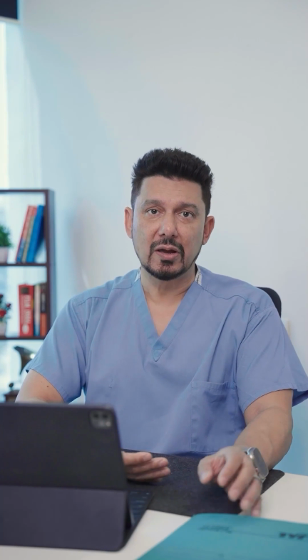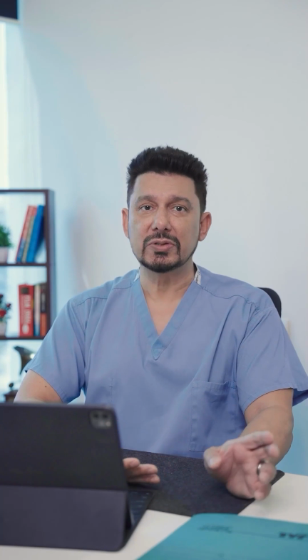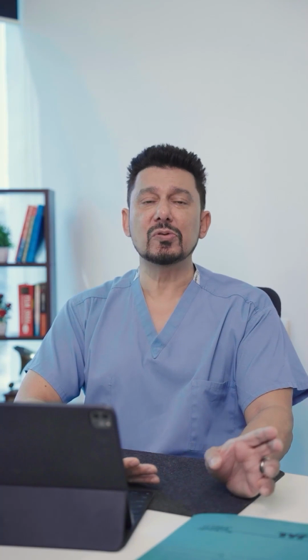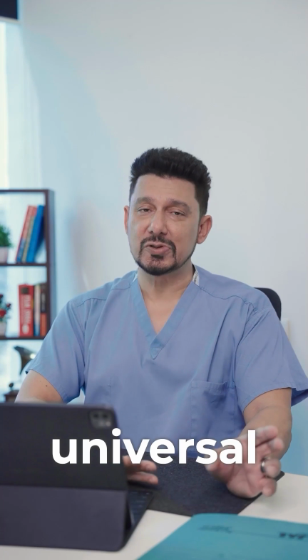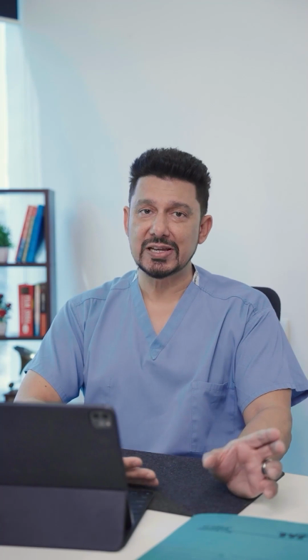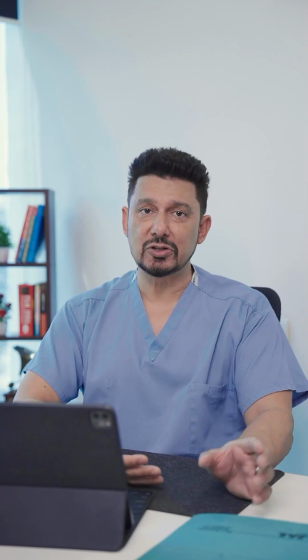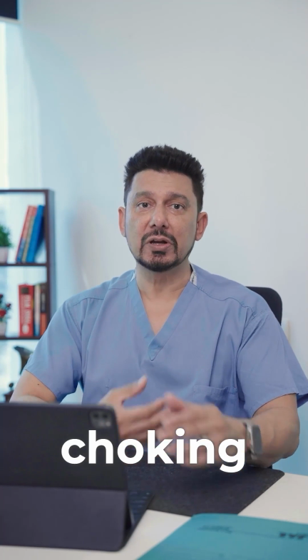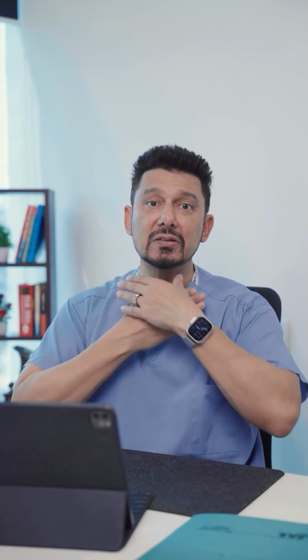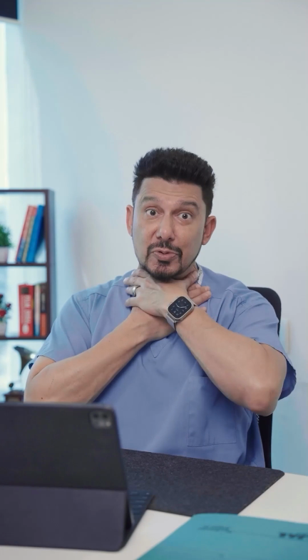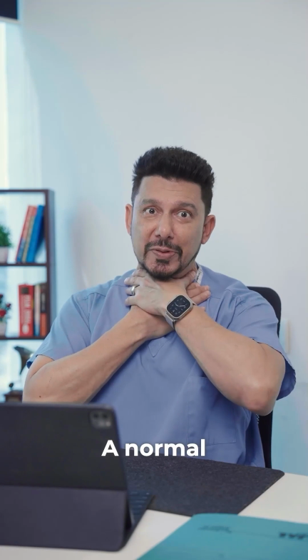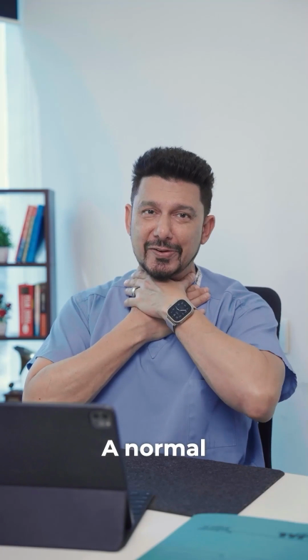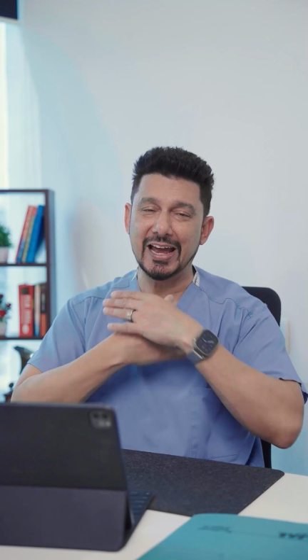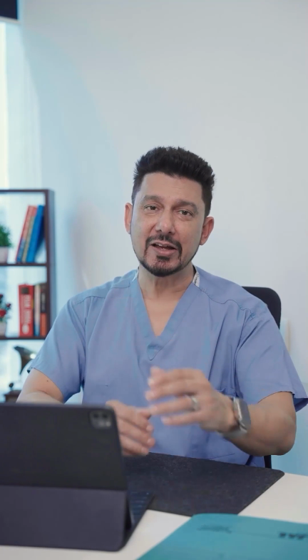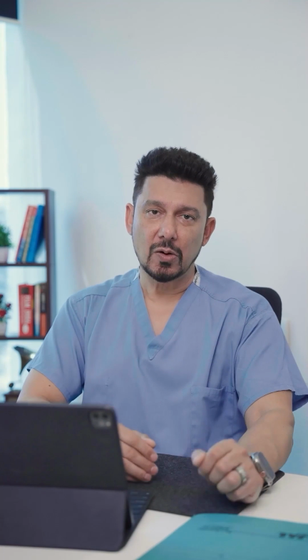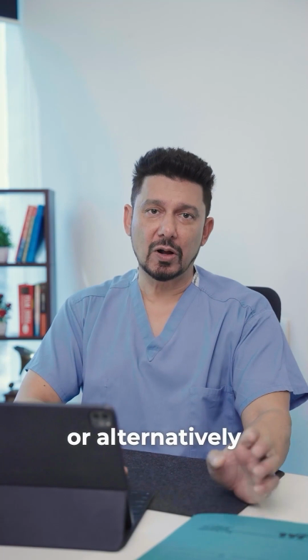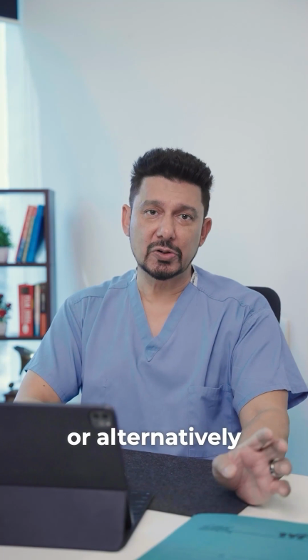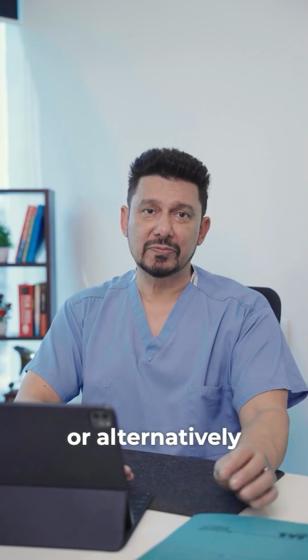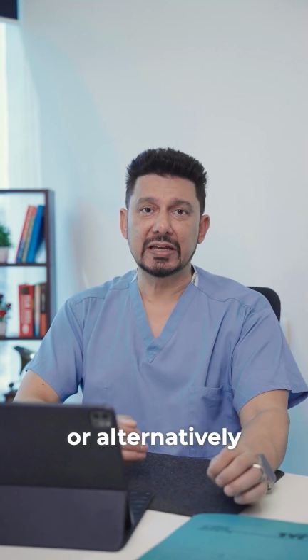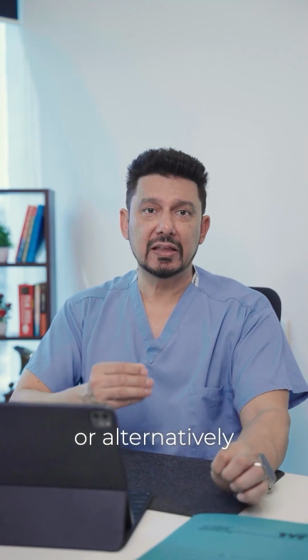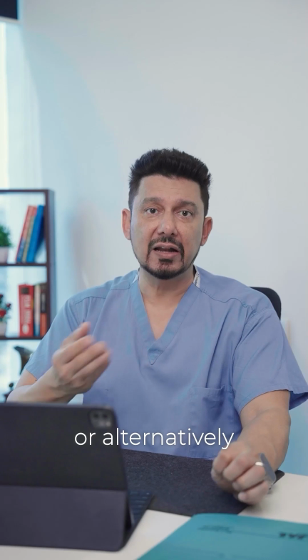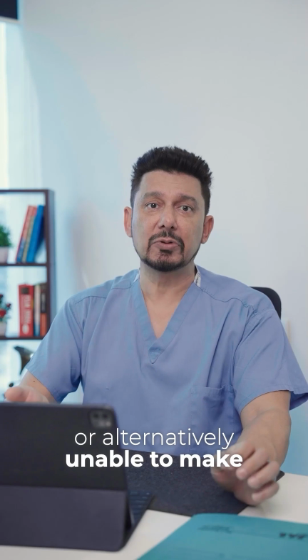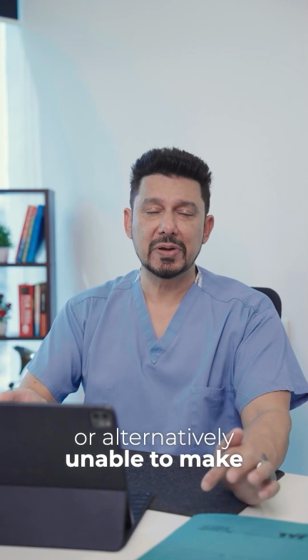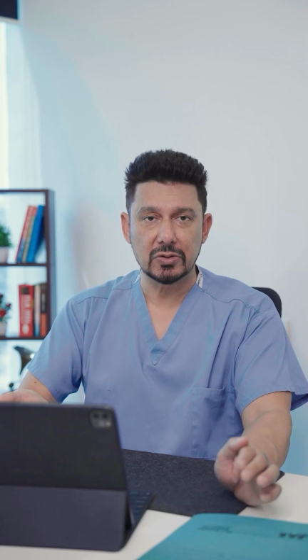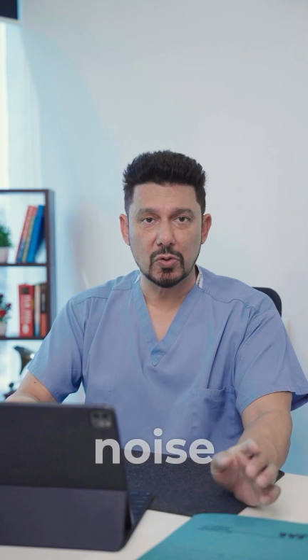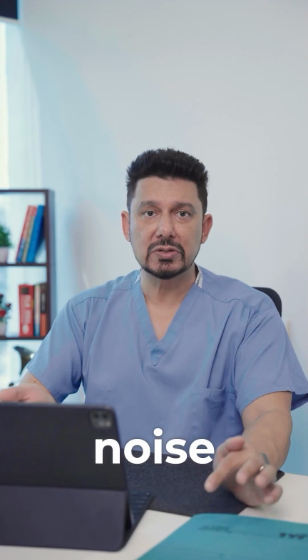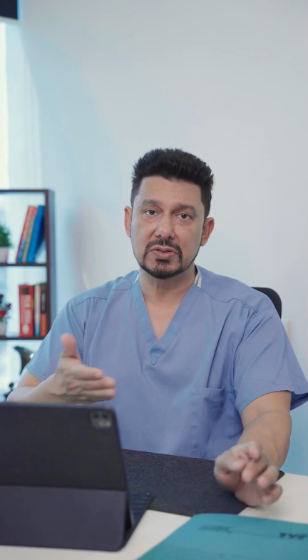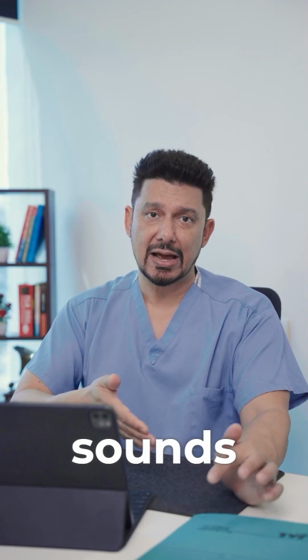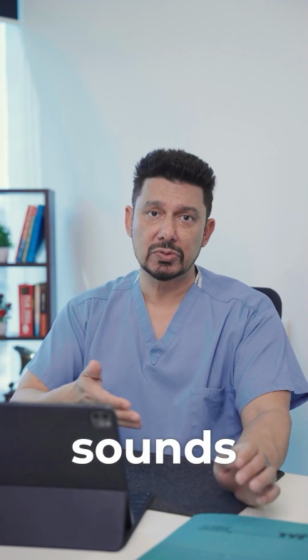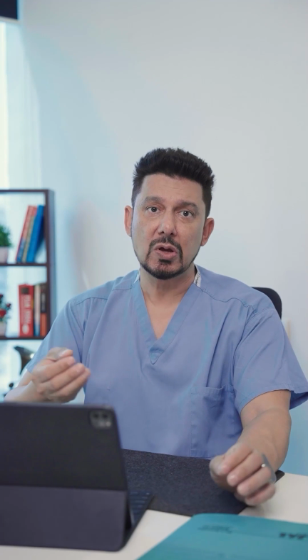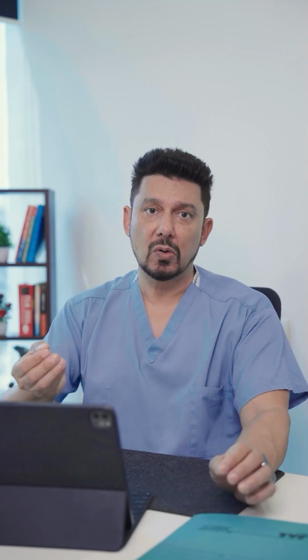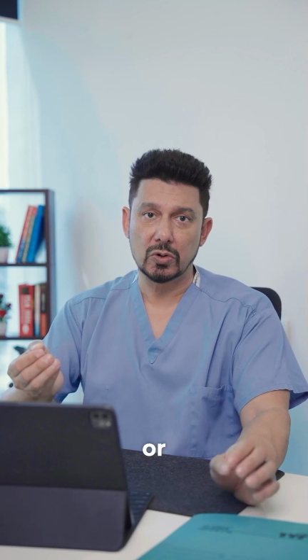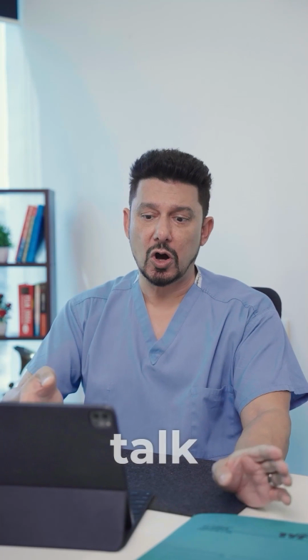What's the universal sign of choking? Hands along their neck, or alternatively, being unable to make noise, sounds, or talk.